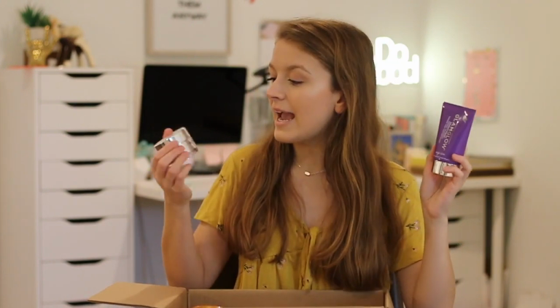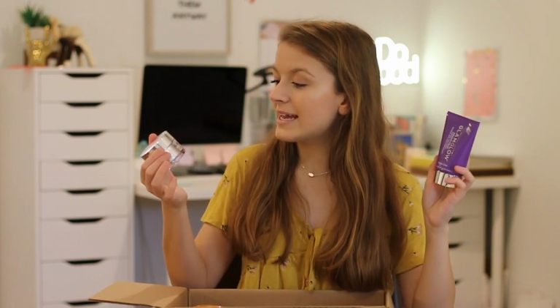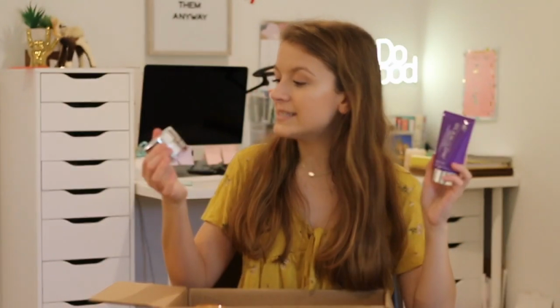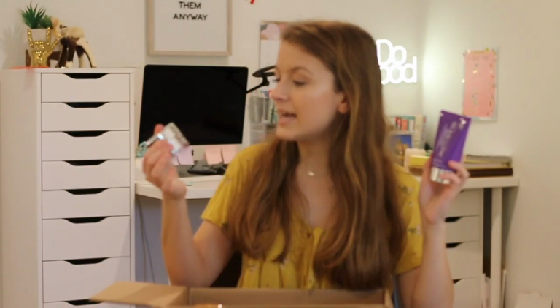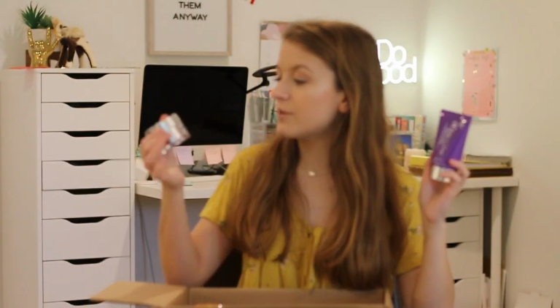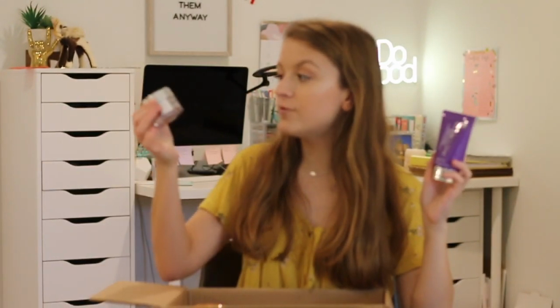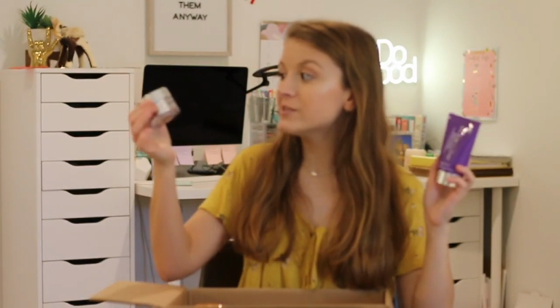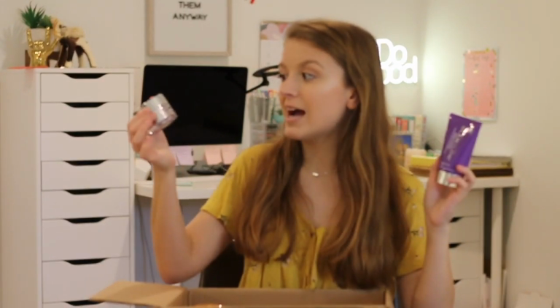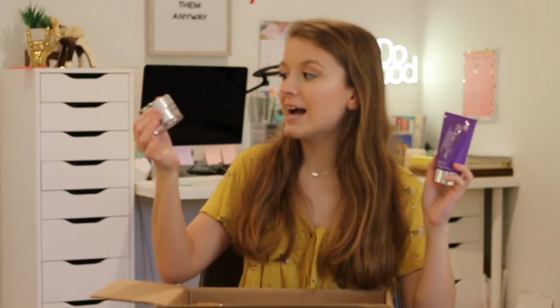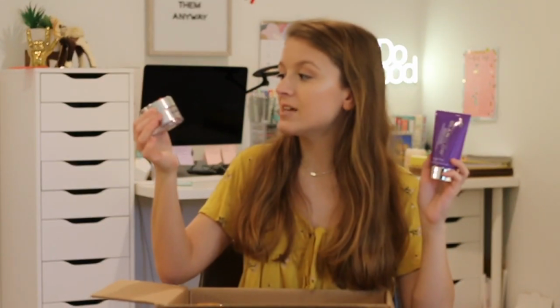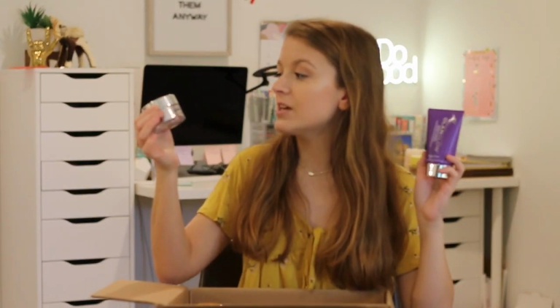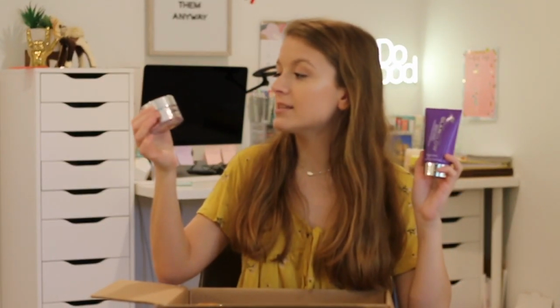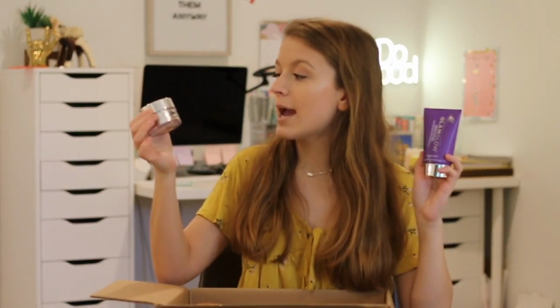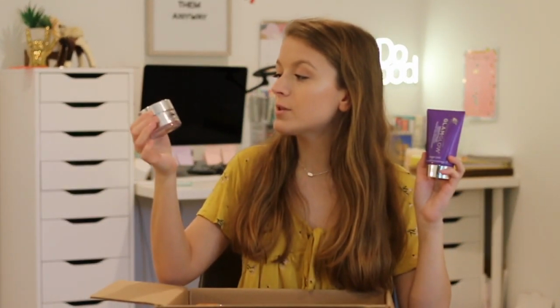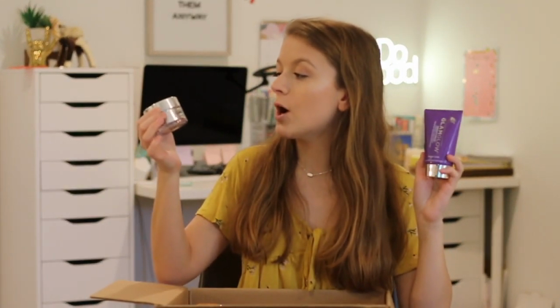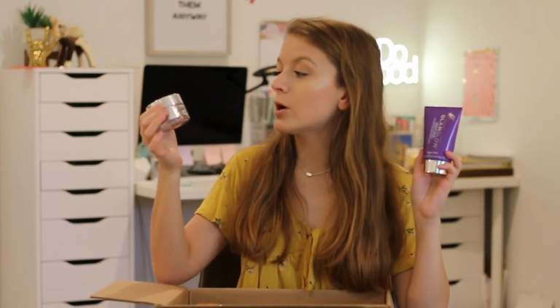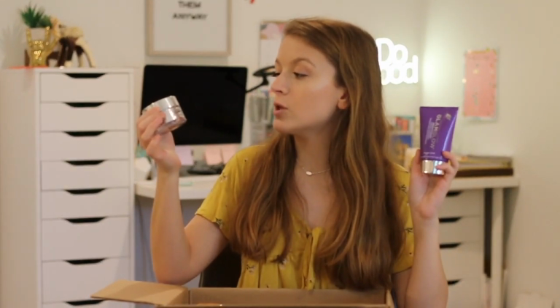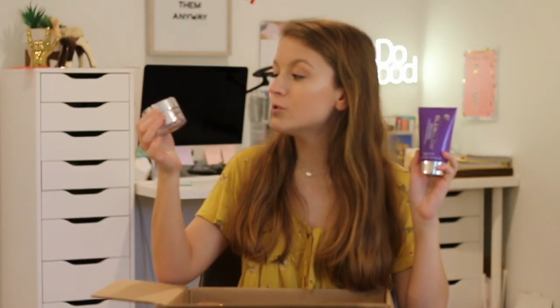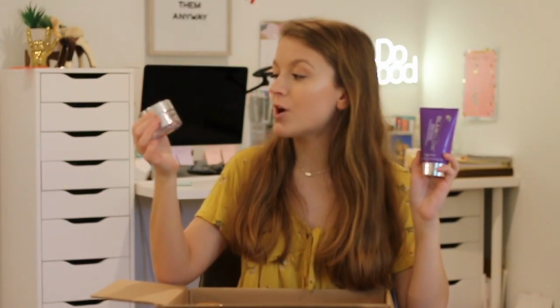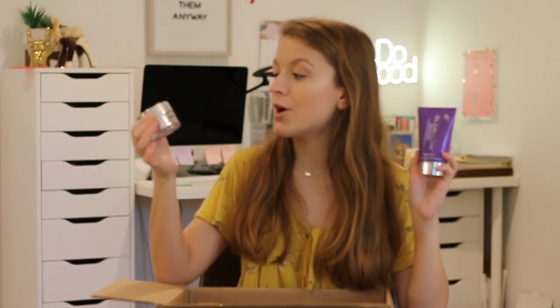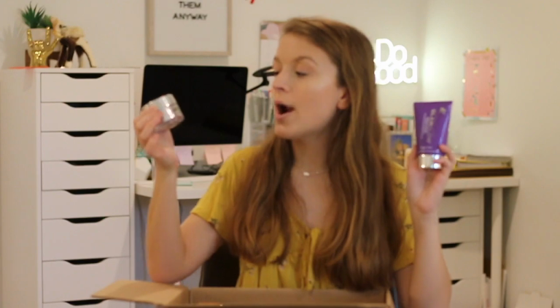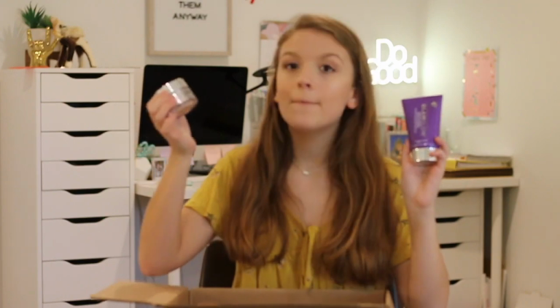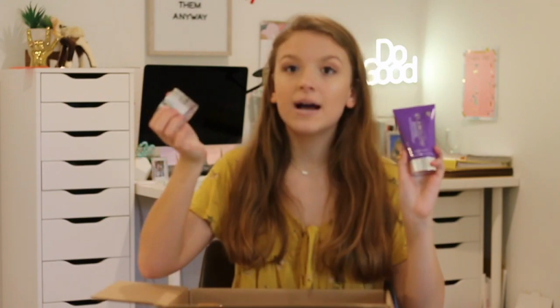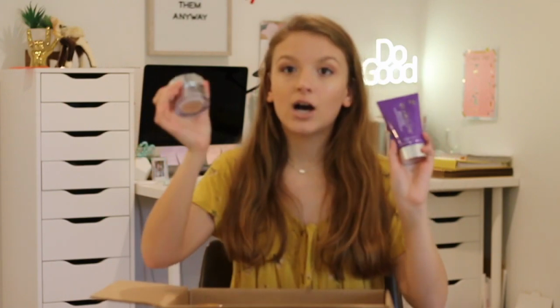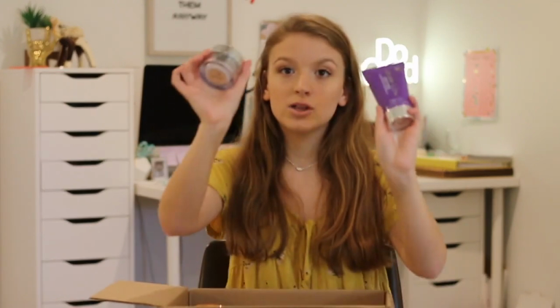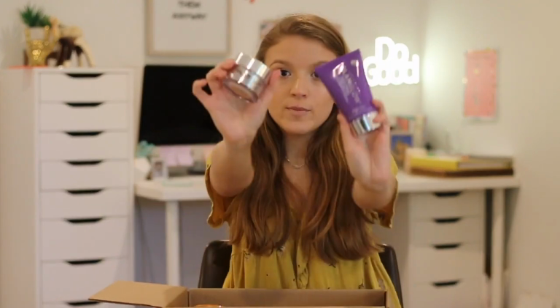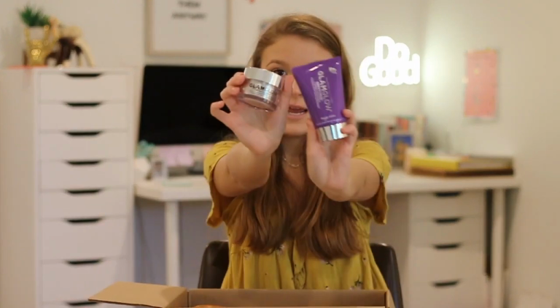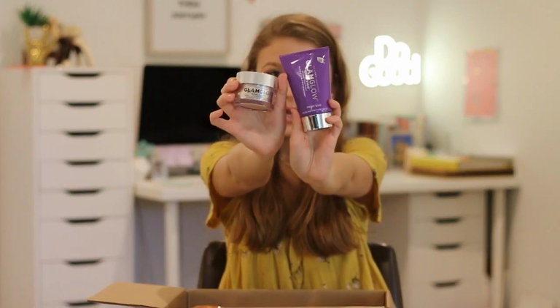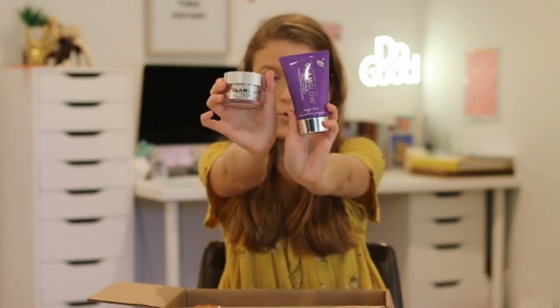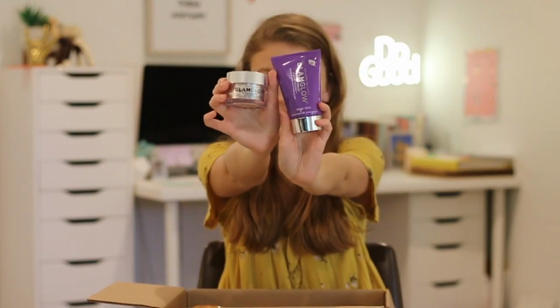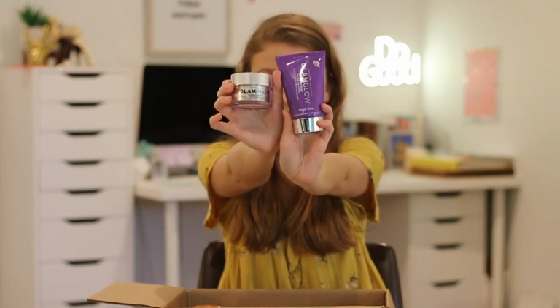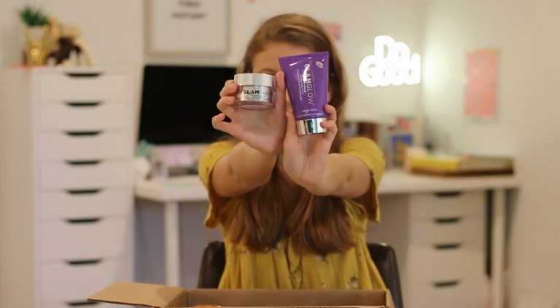I also got a full size of the Glam Glow Glow Starter Mega Illuminating Moisturizer.